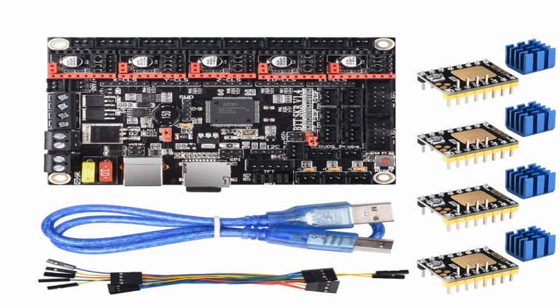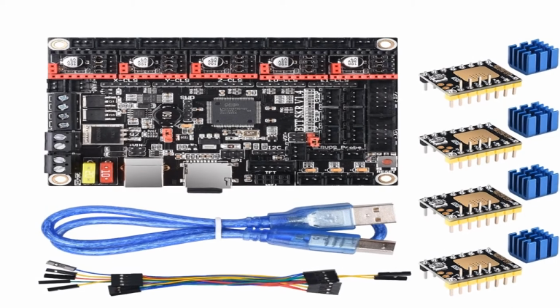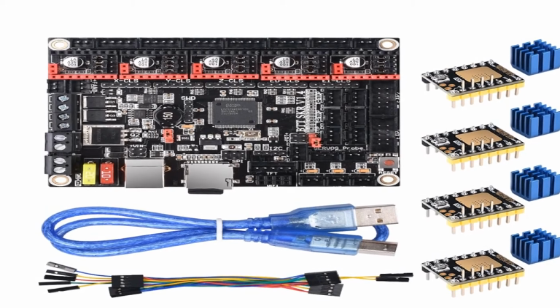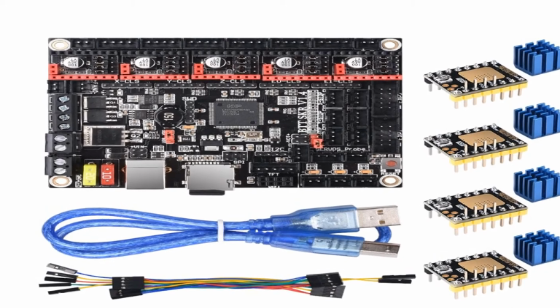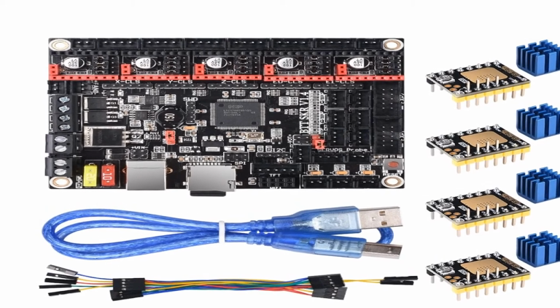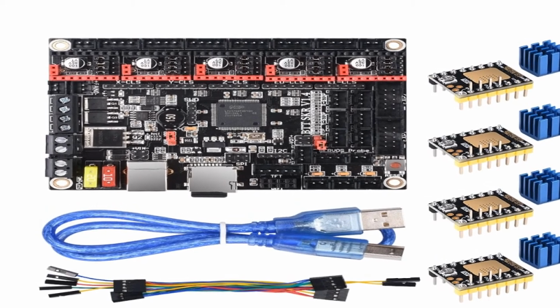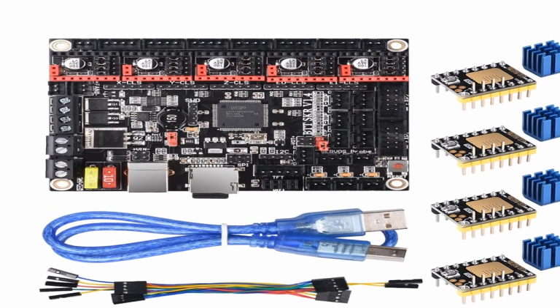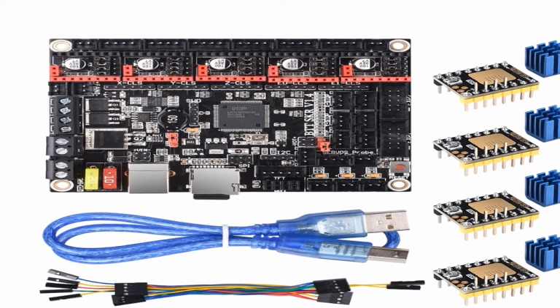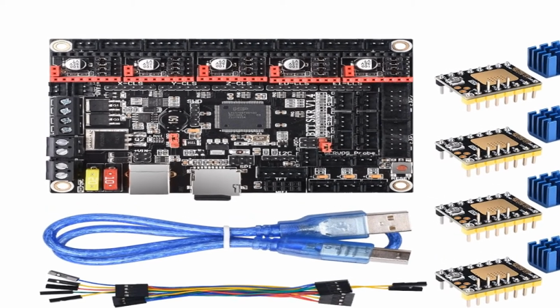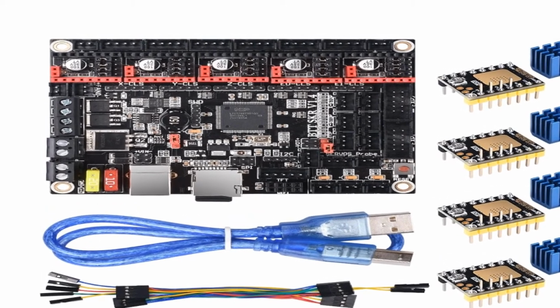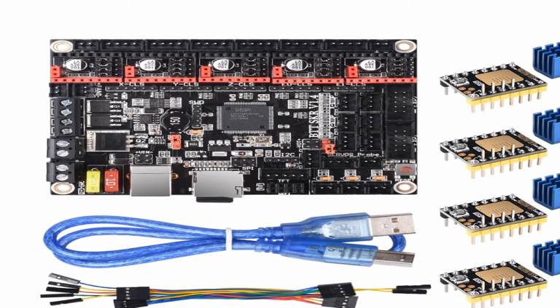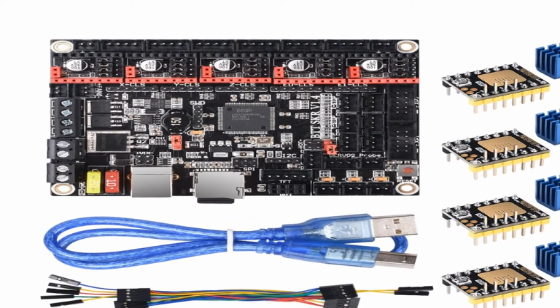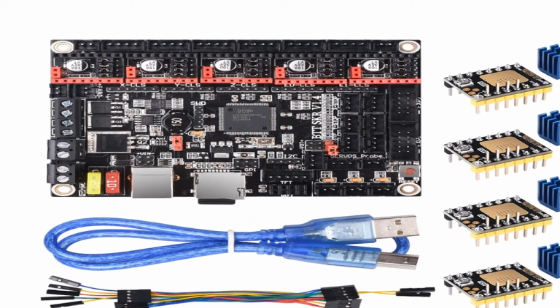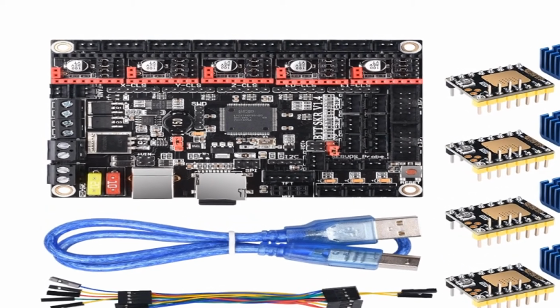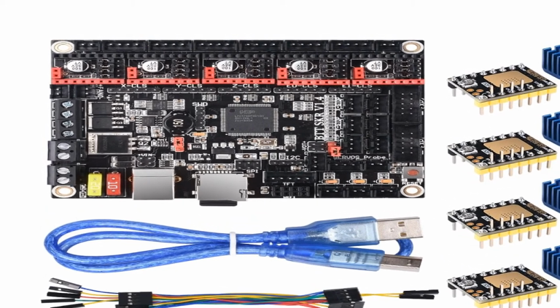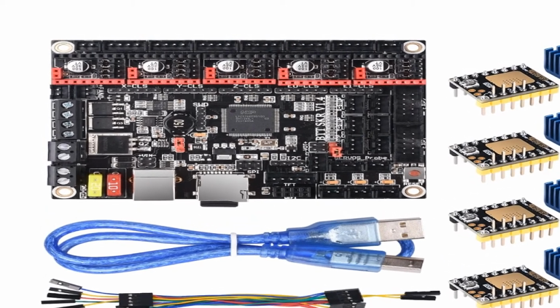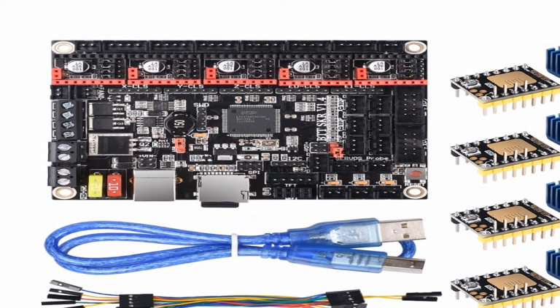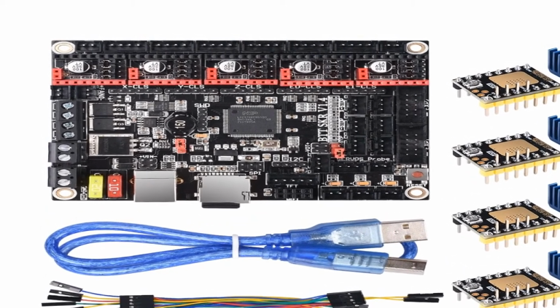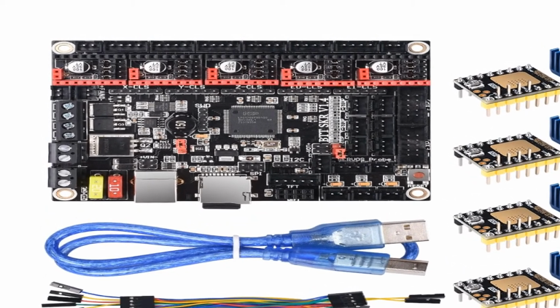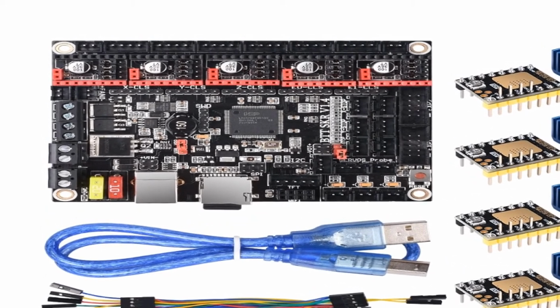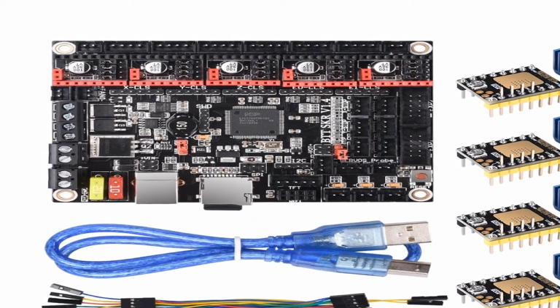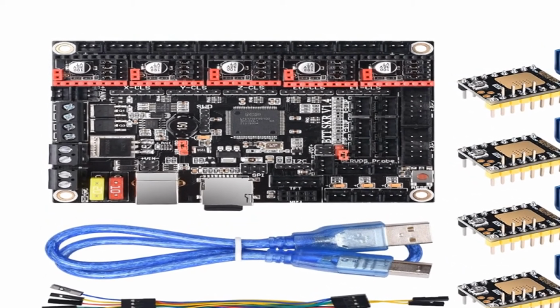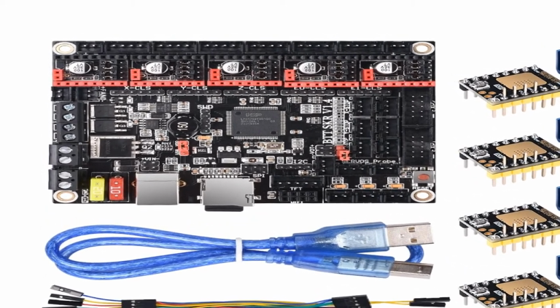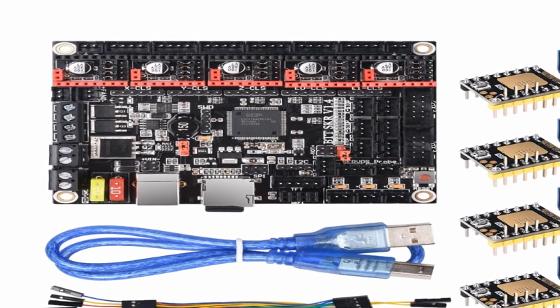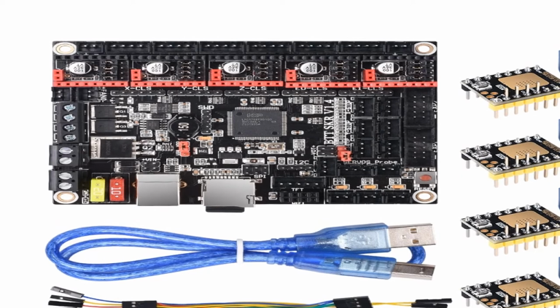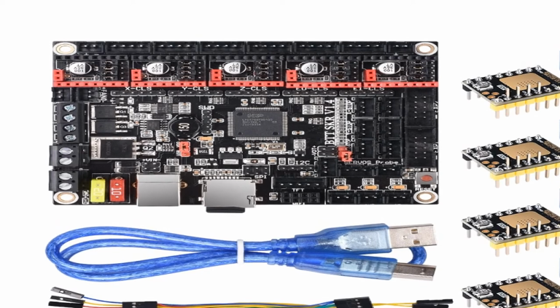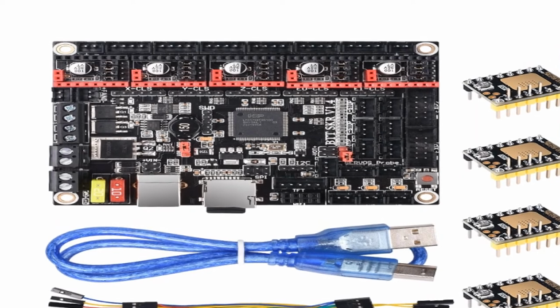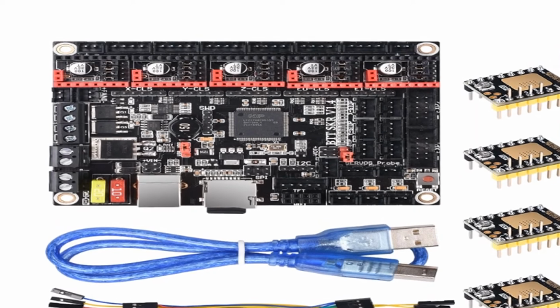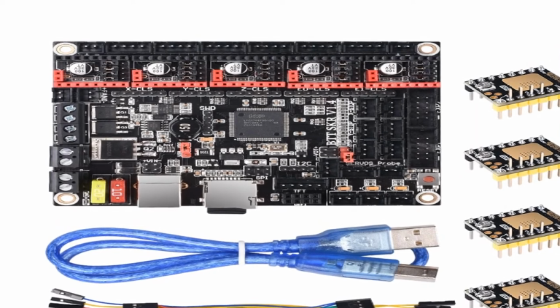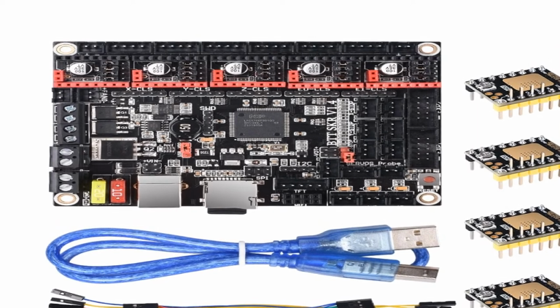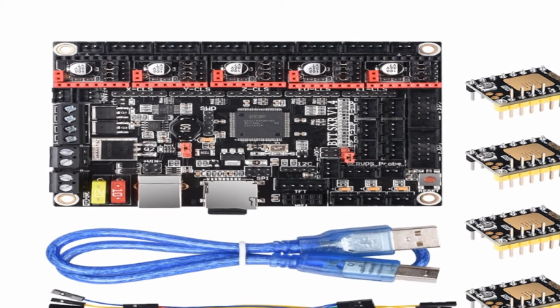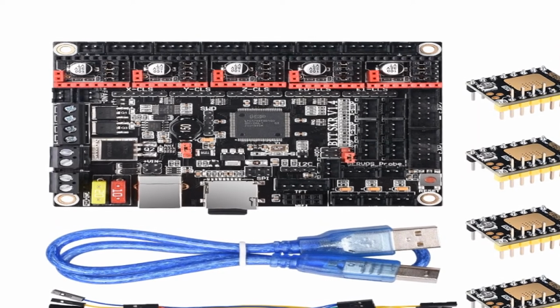So let's start with the Best 7 3D Printer Parts Under $50 for 2020.